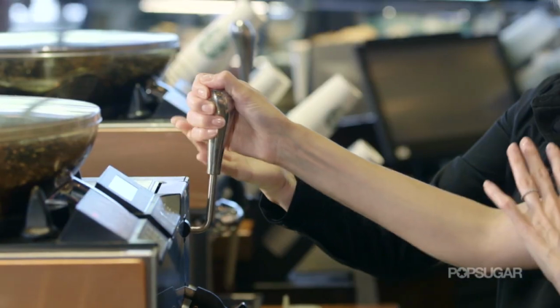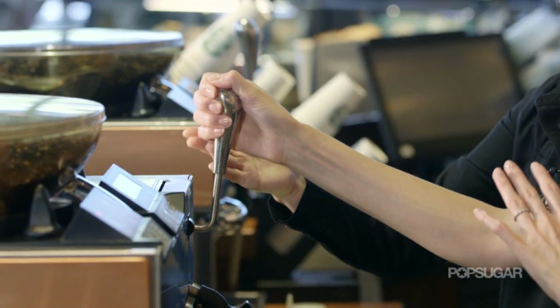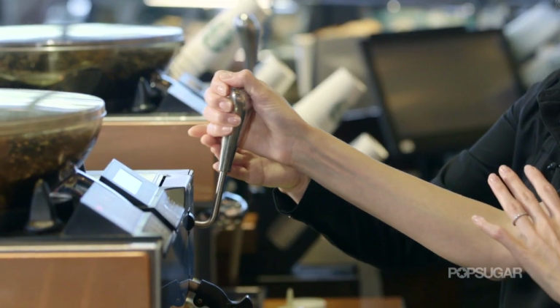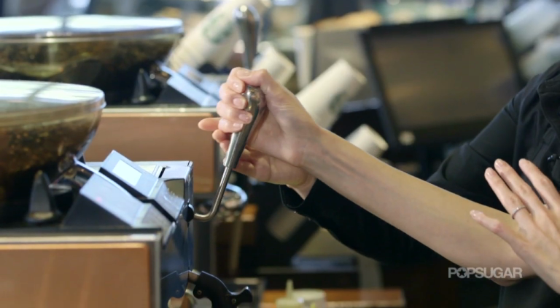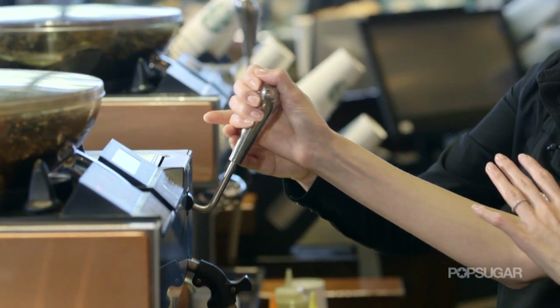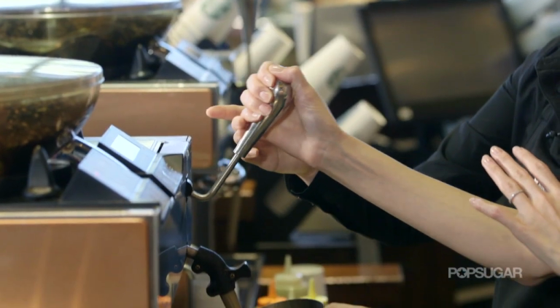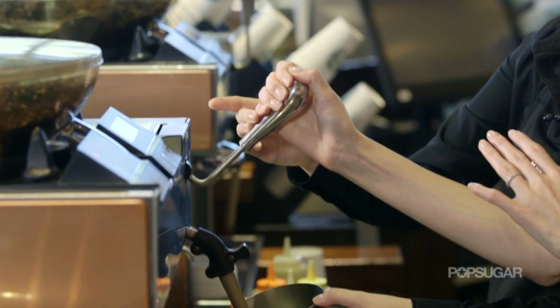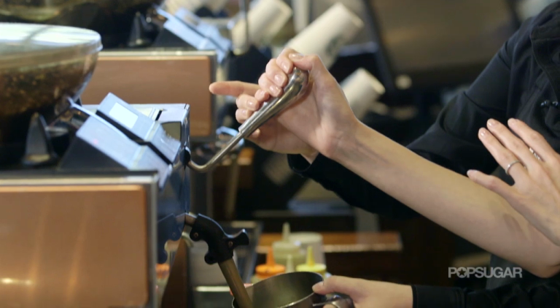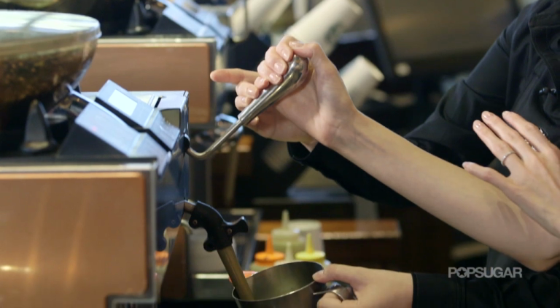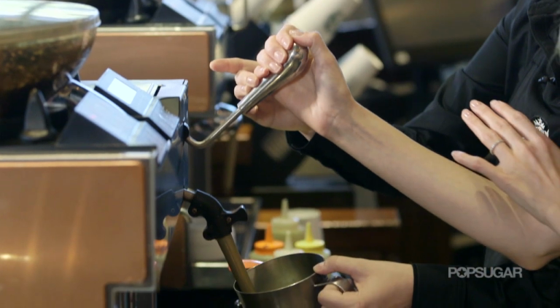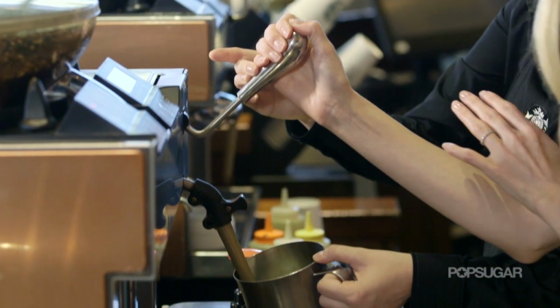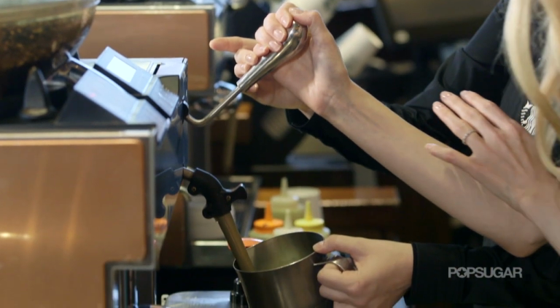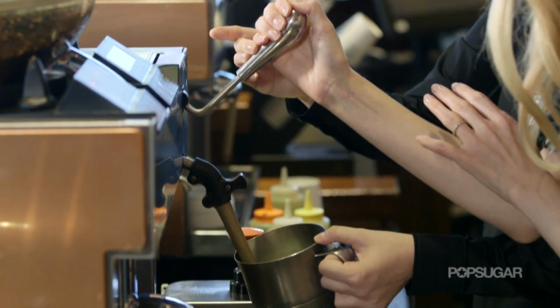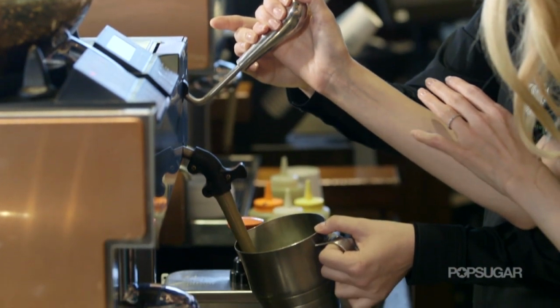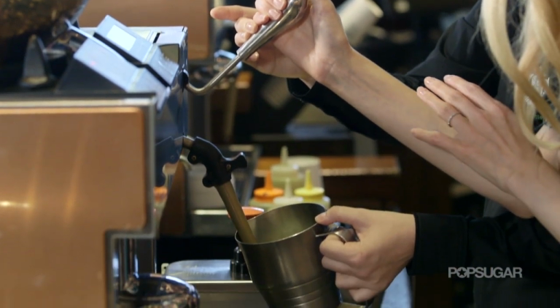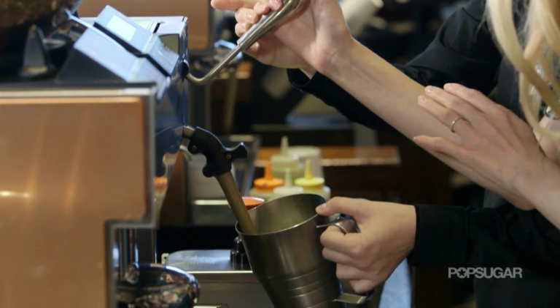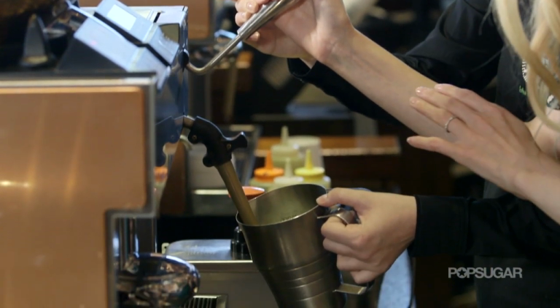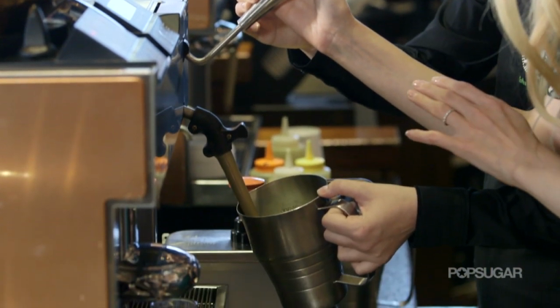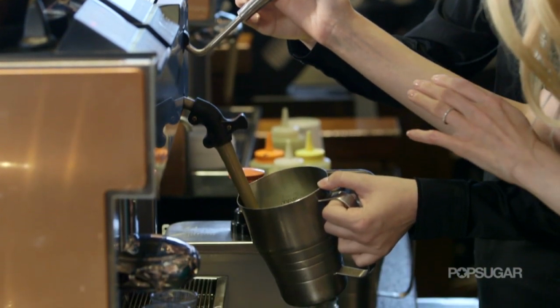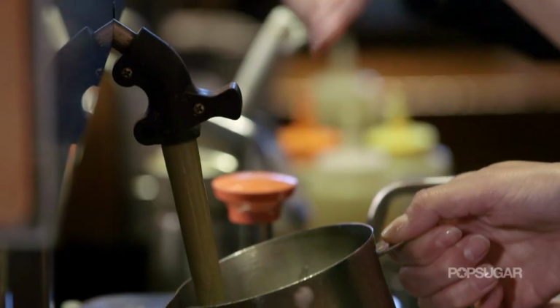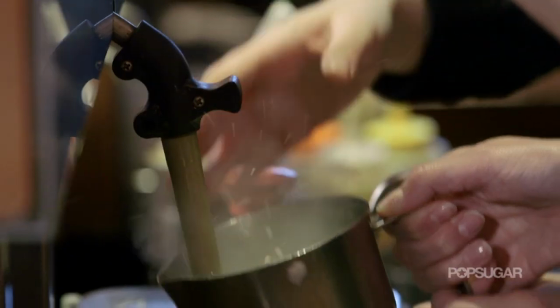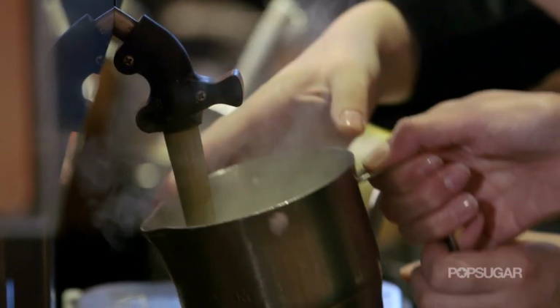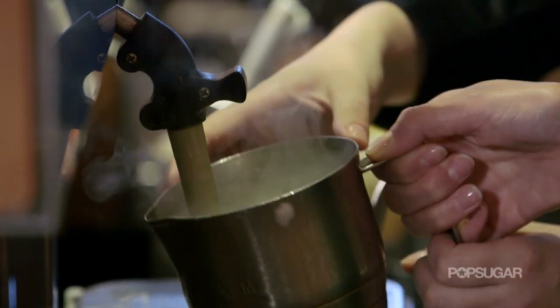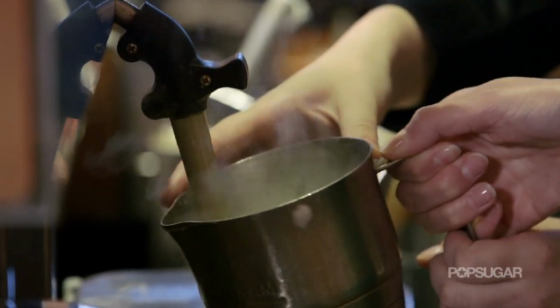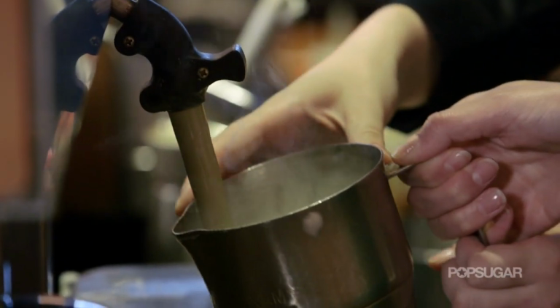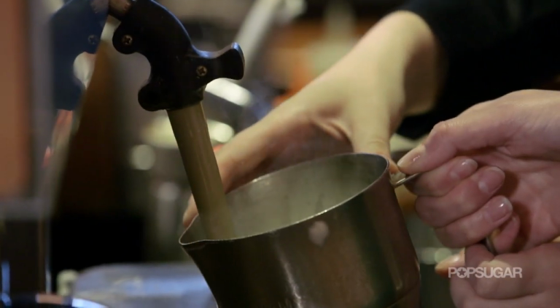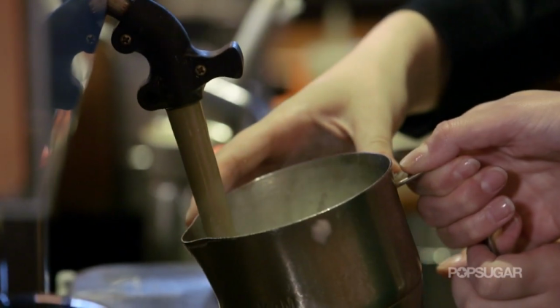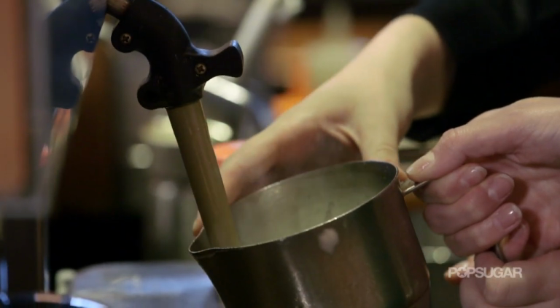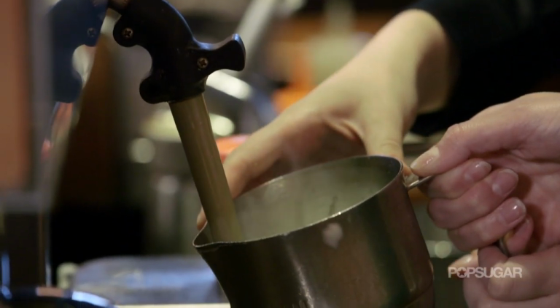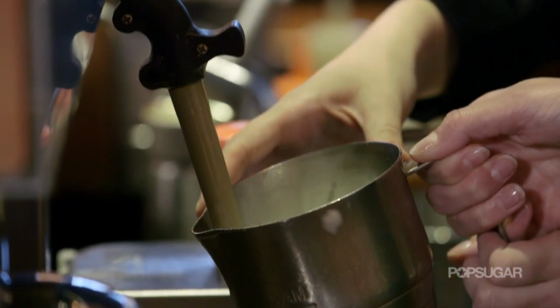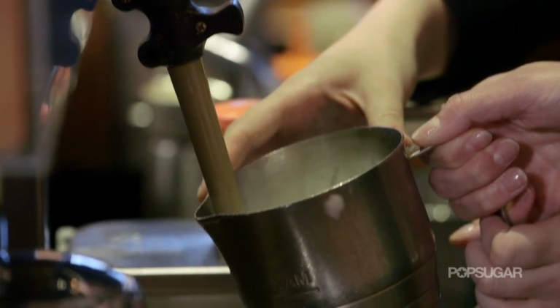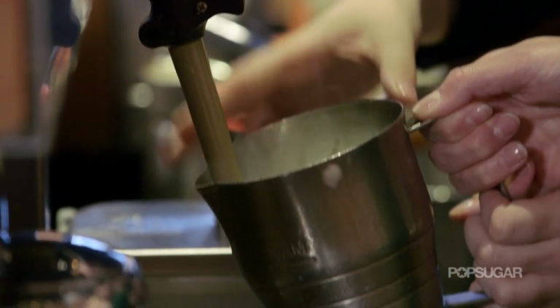My first step is where we steam the milk. So I just pull this down for a couple seconds. A little nervous. All the way on. You got it.